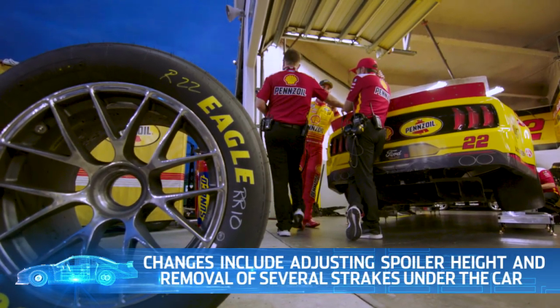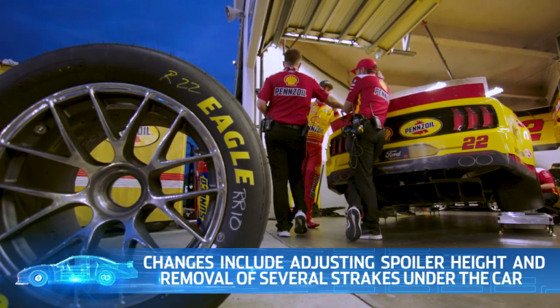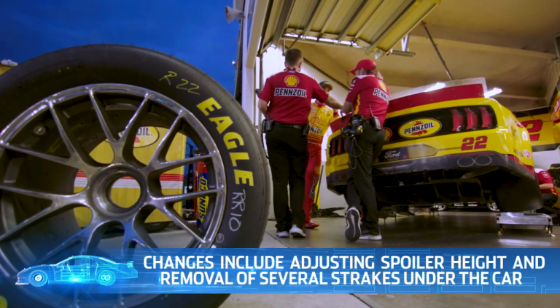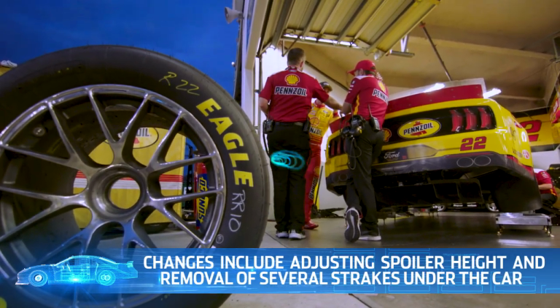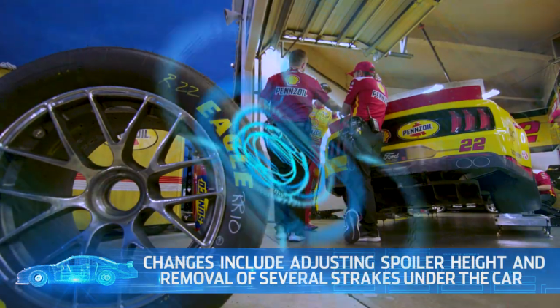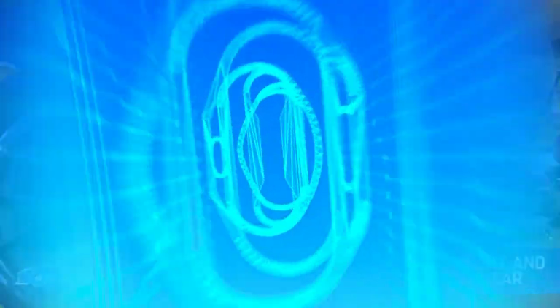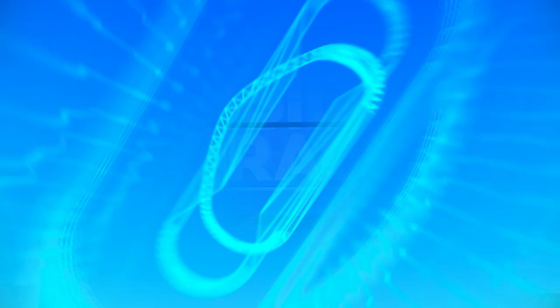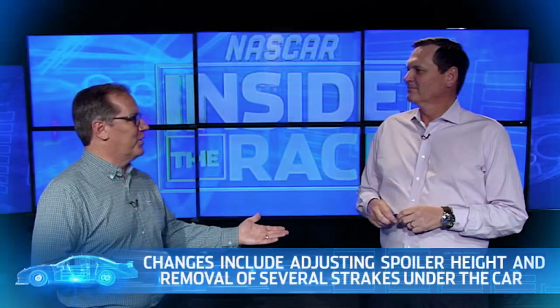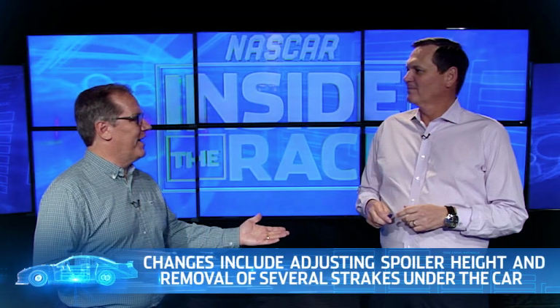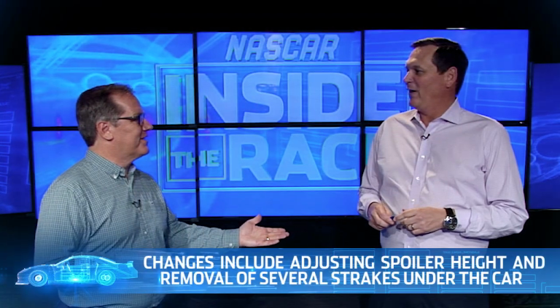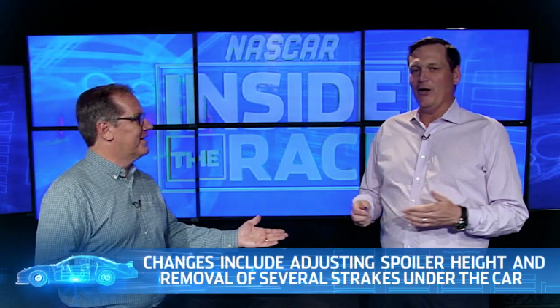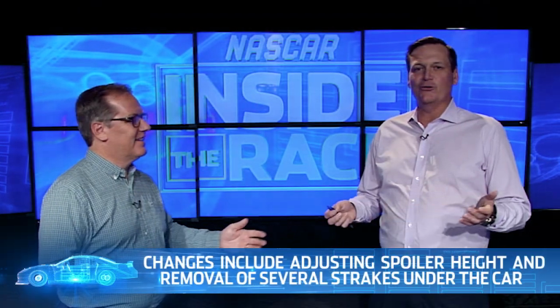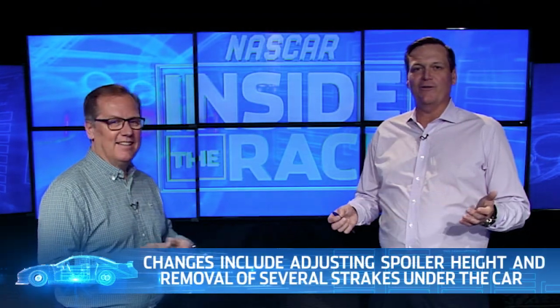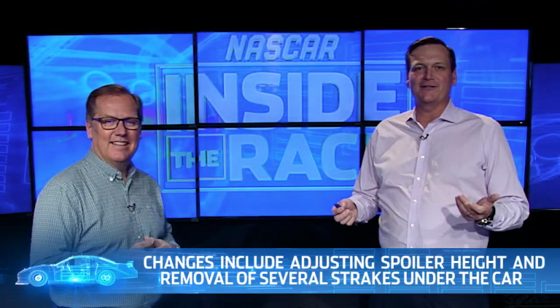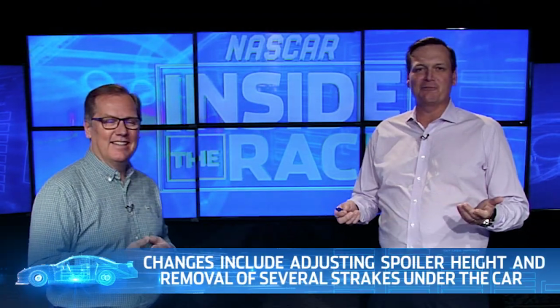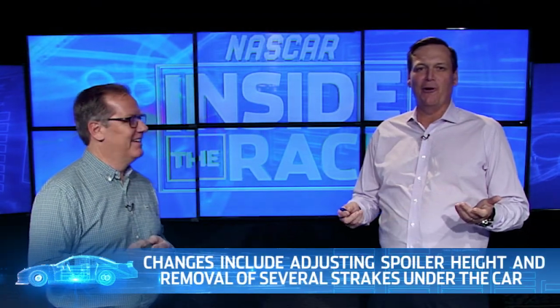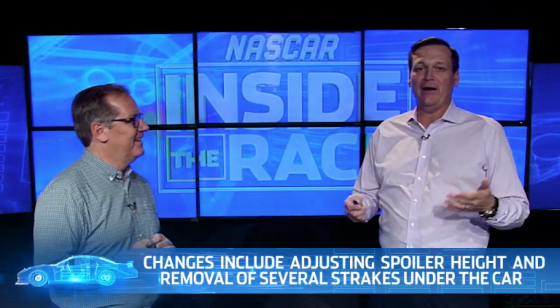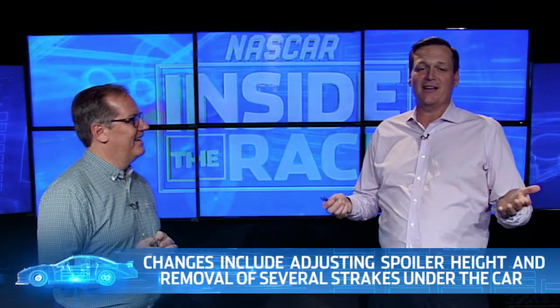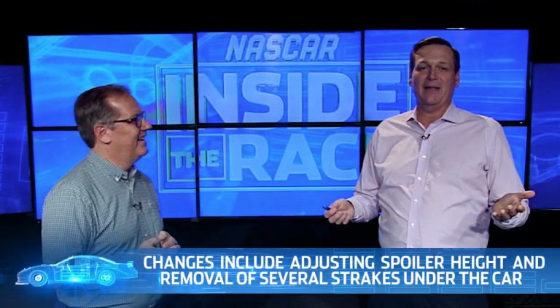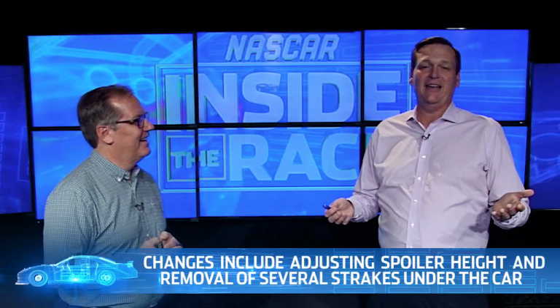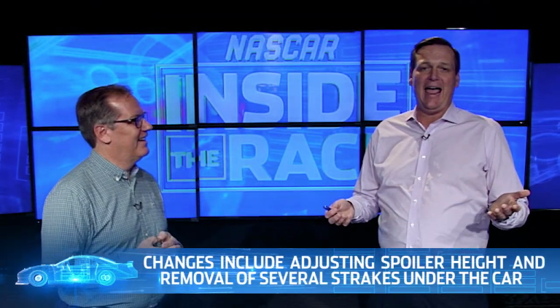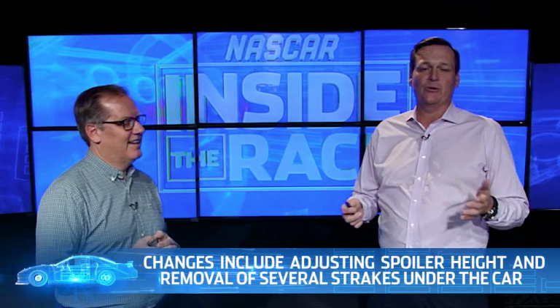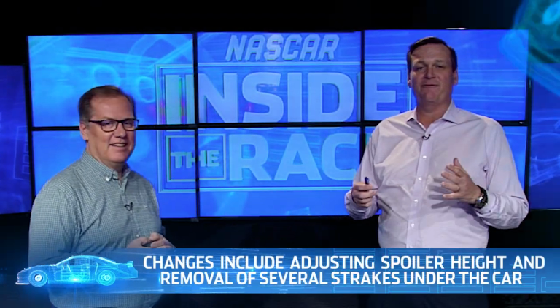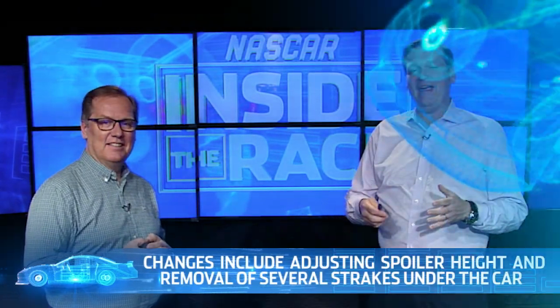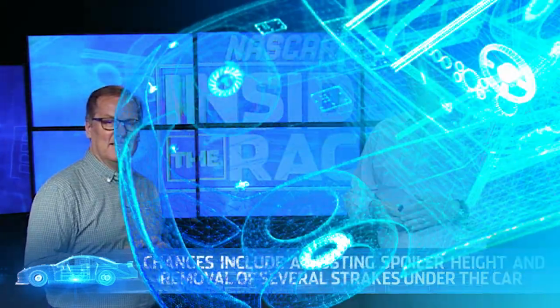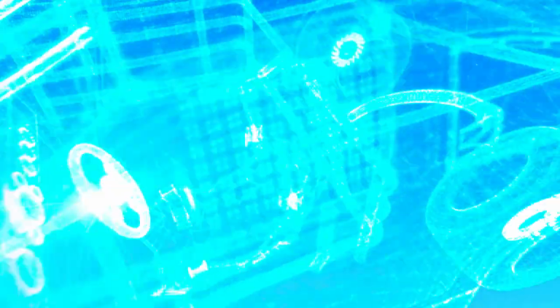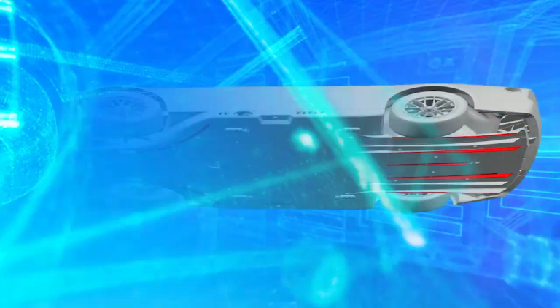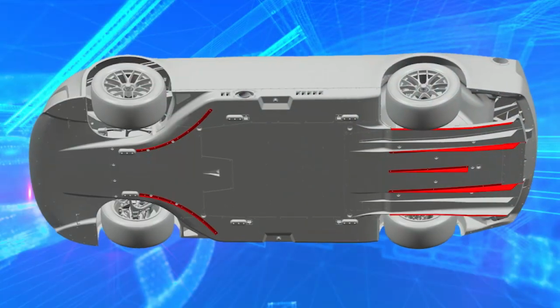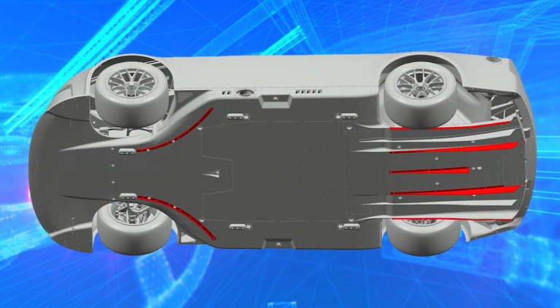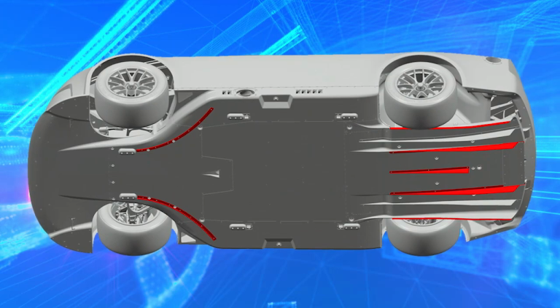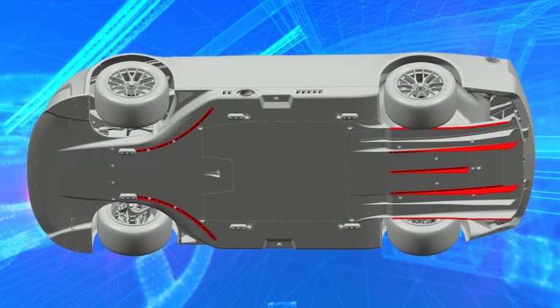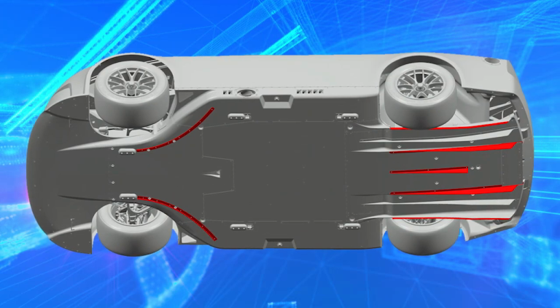And then on top of the car, there's the old school device — the spoiler — and it's going to be cut in half. As a fan, a lot of this stuff is hard to see.